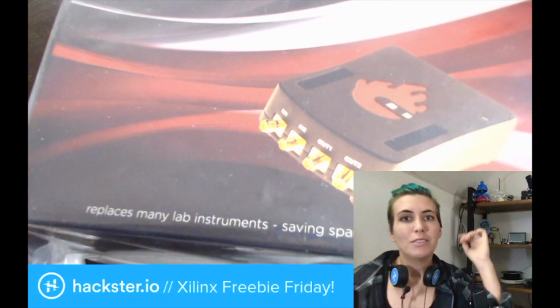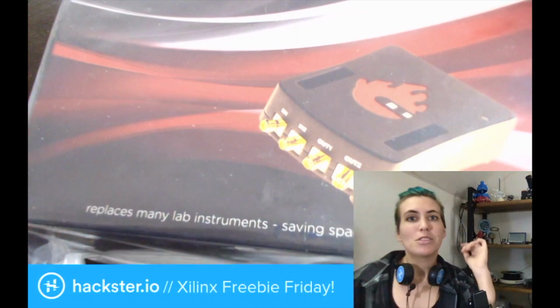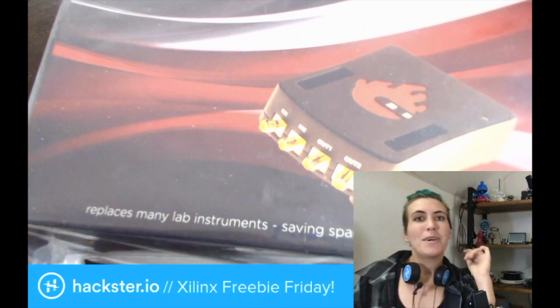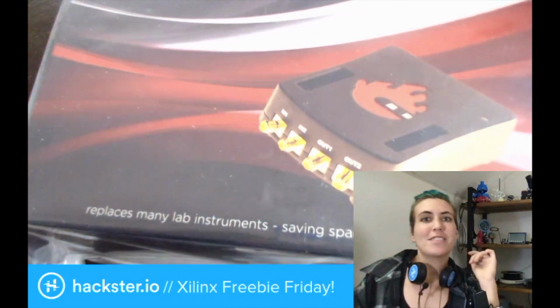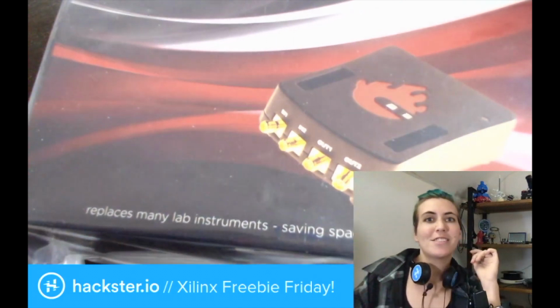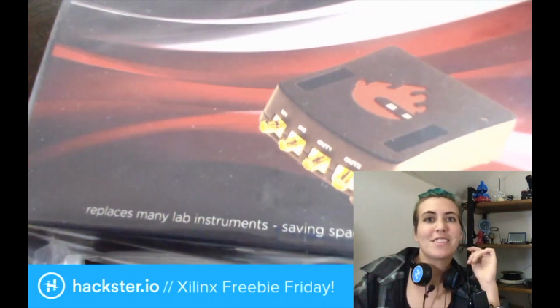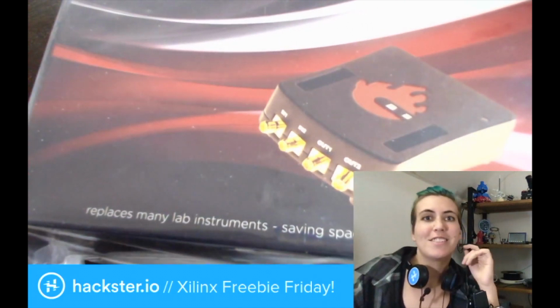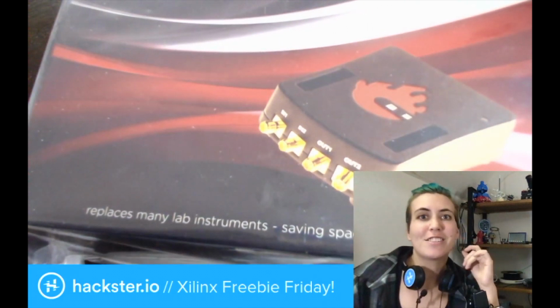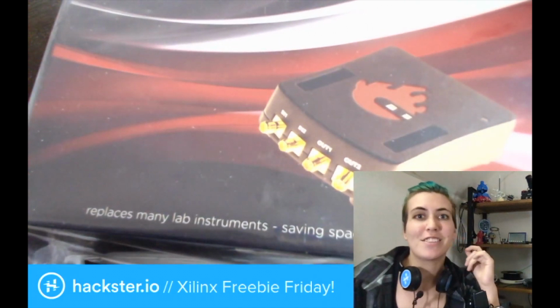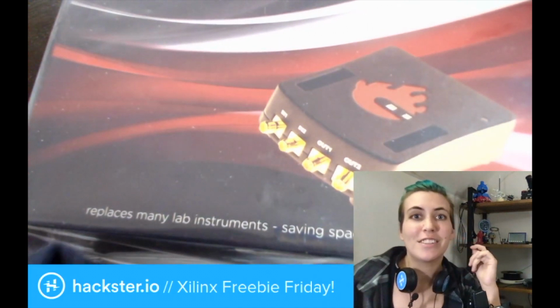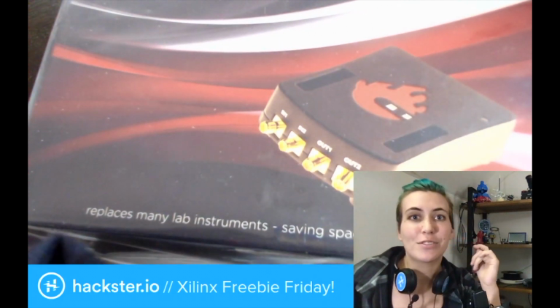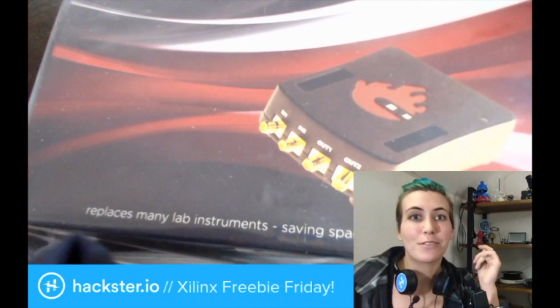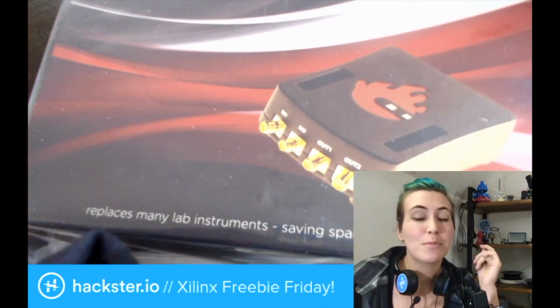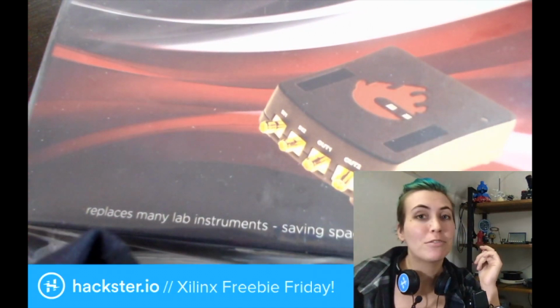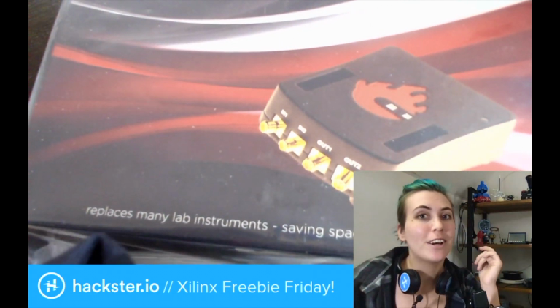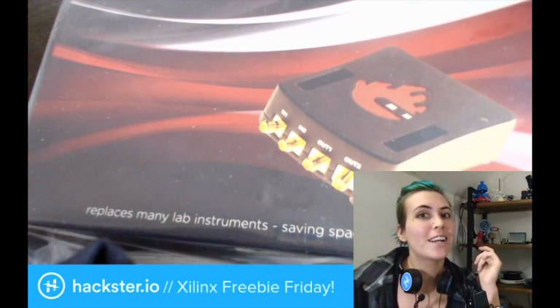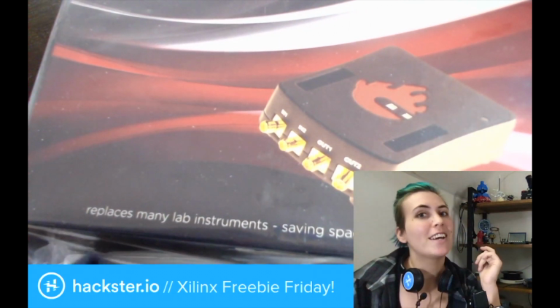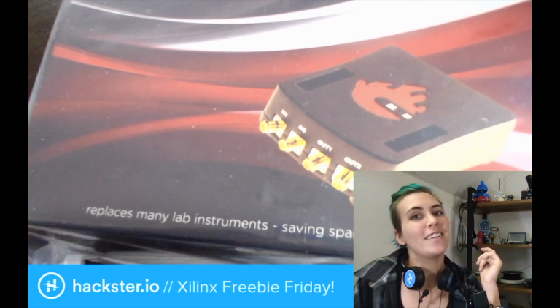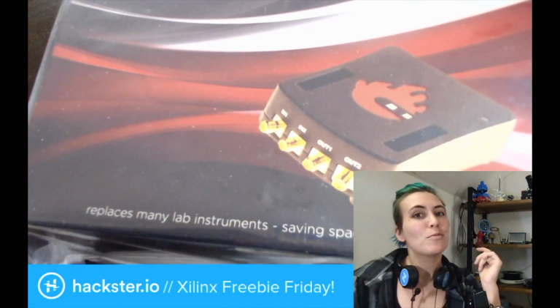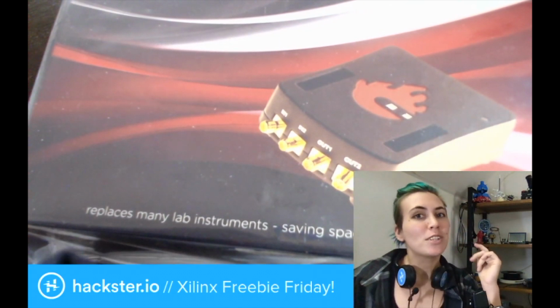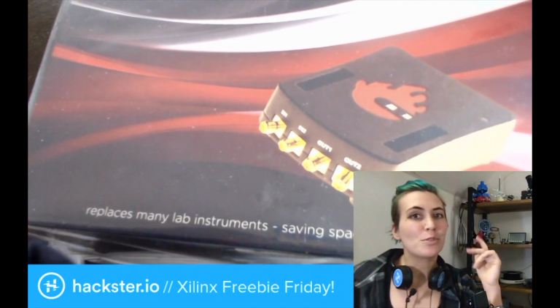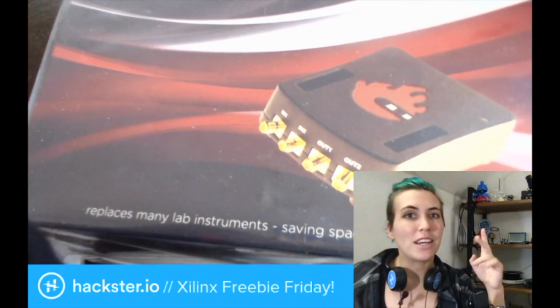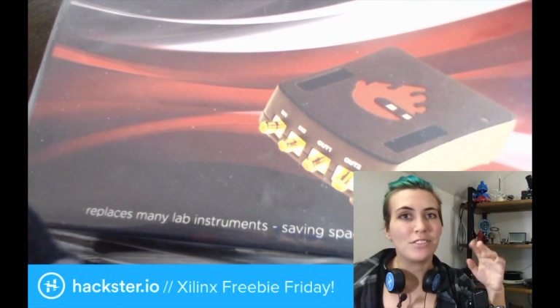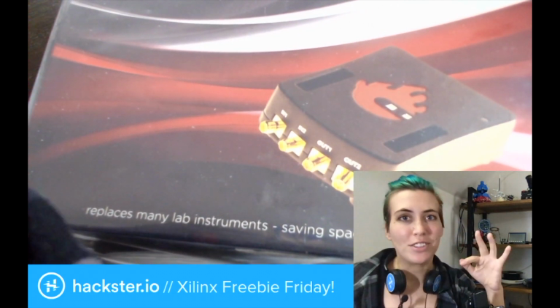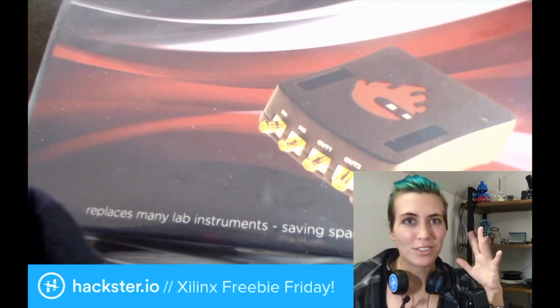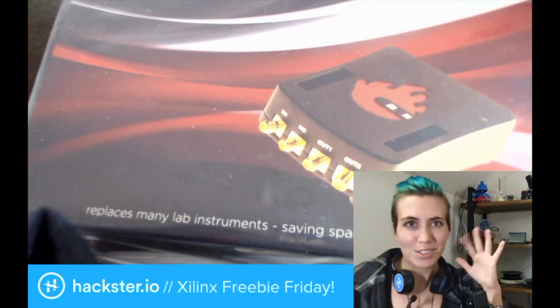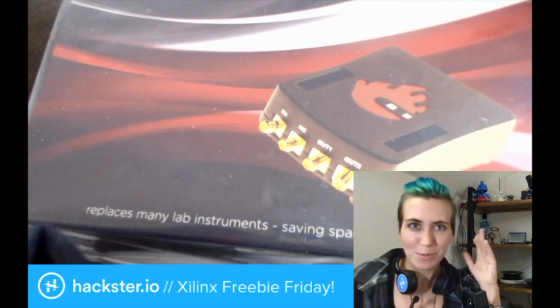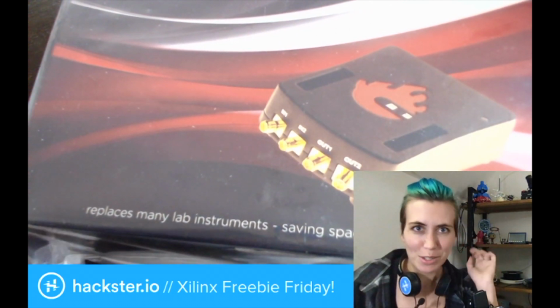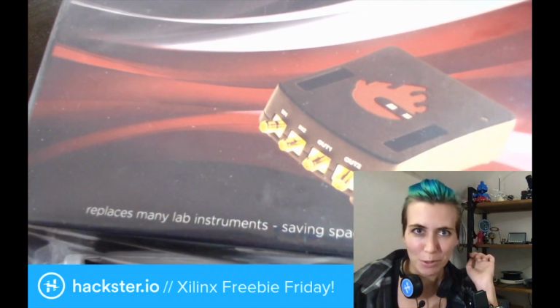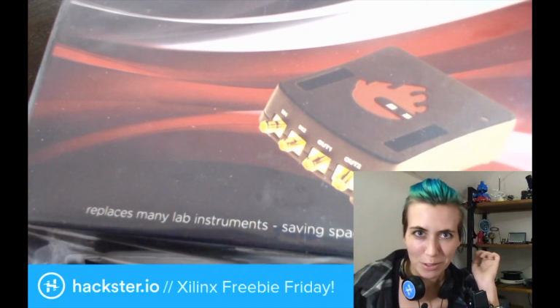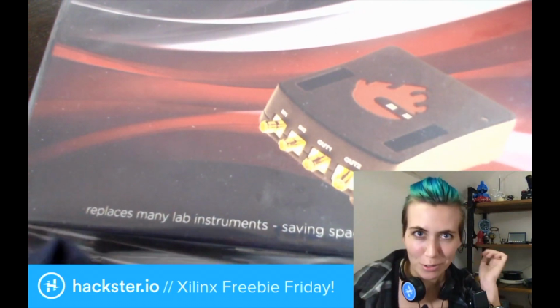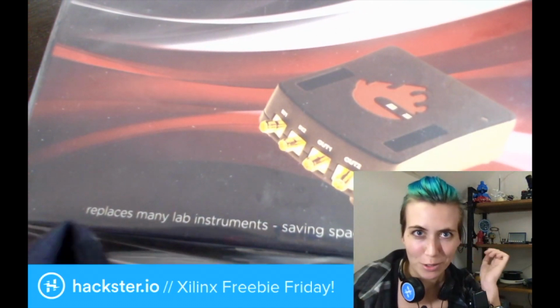What's up, Haxers? It's another Xilinx Freebie Friday, and that means that we have another awesome giveaway for you.